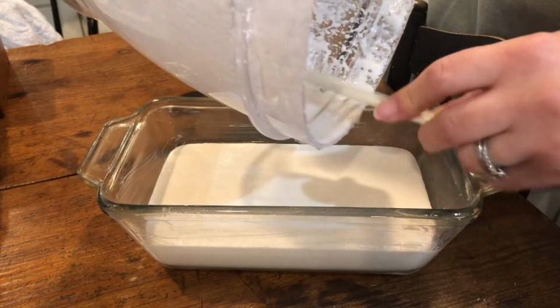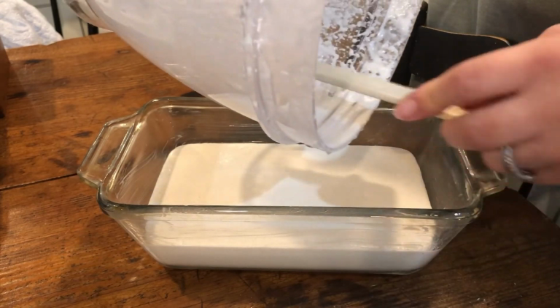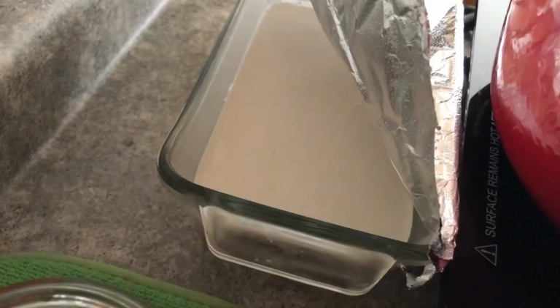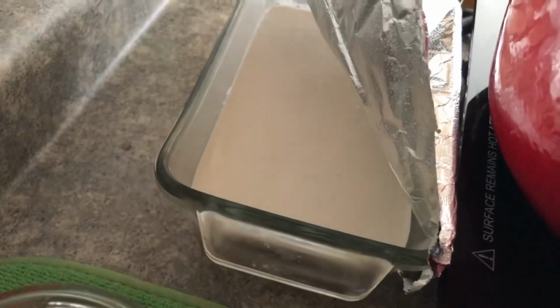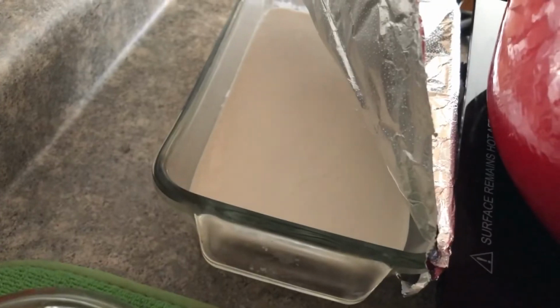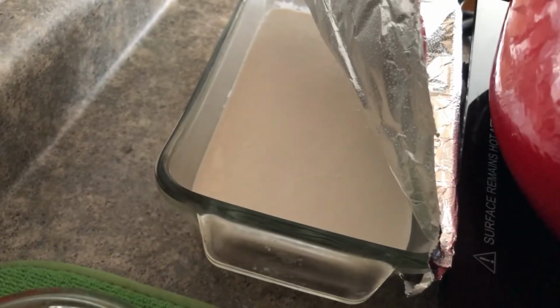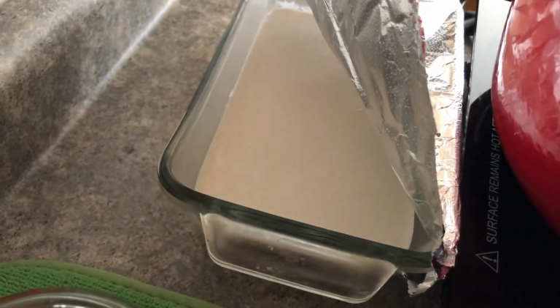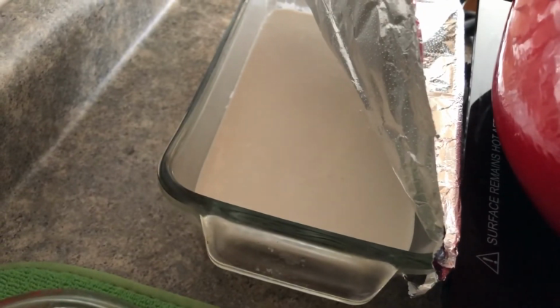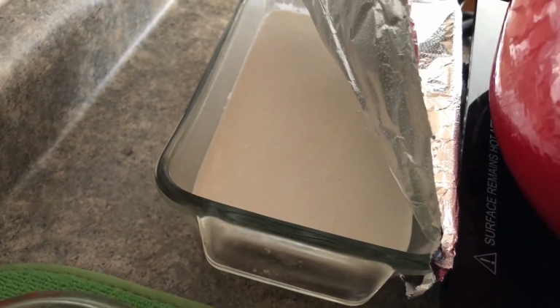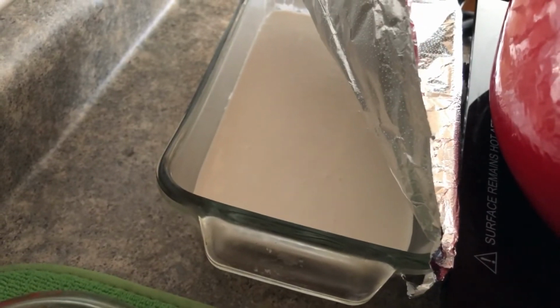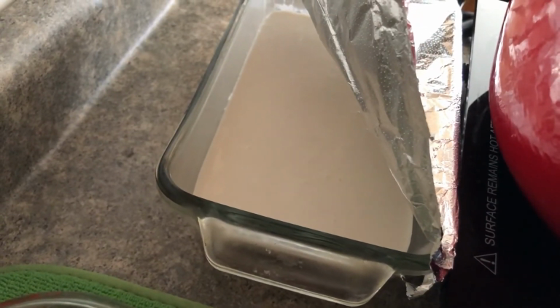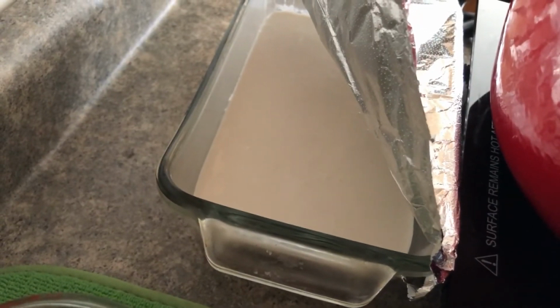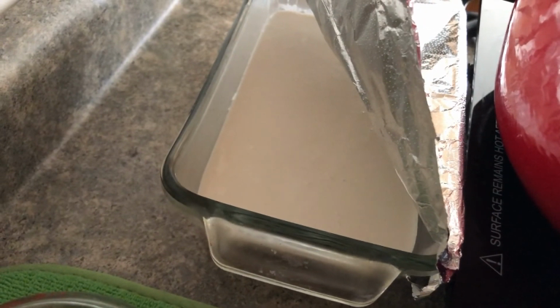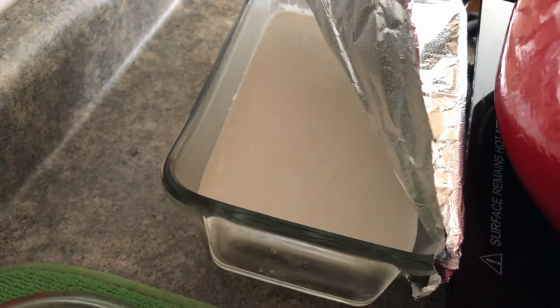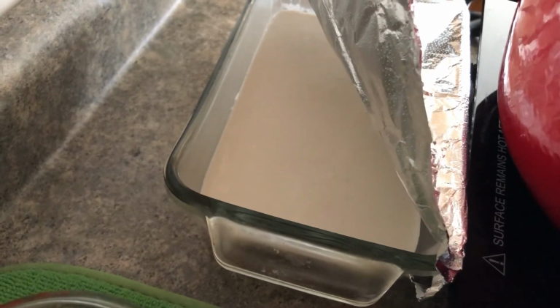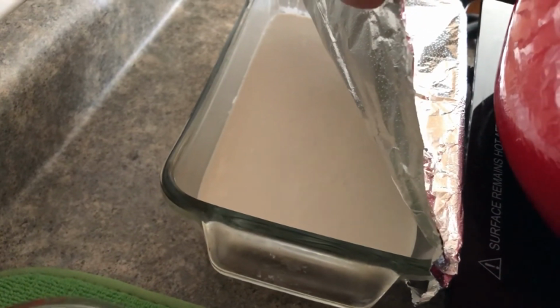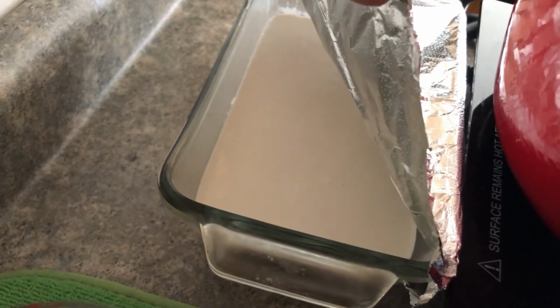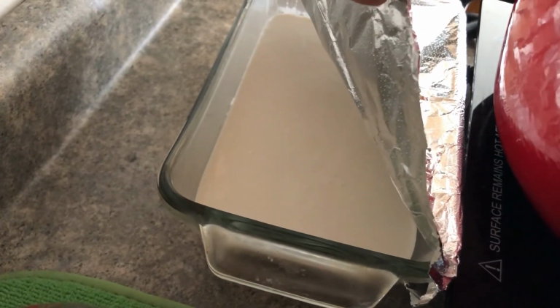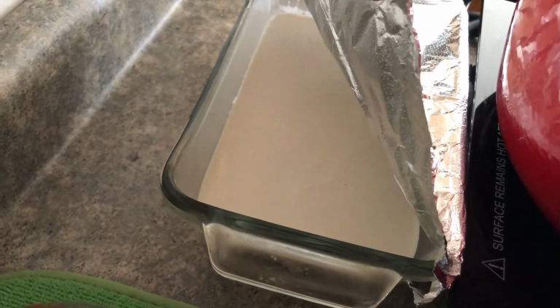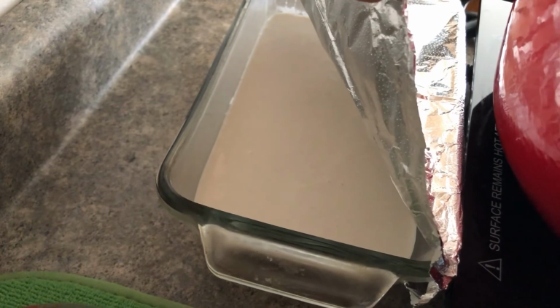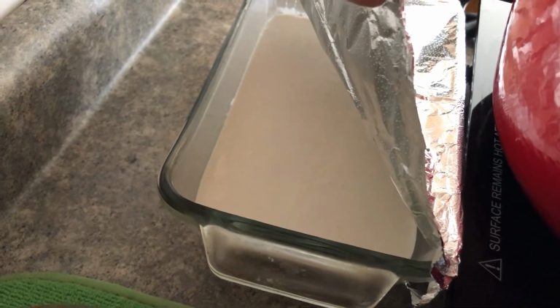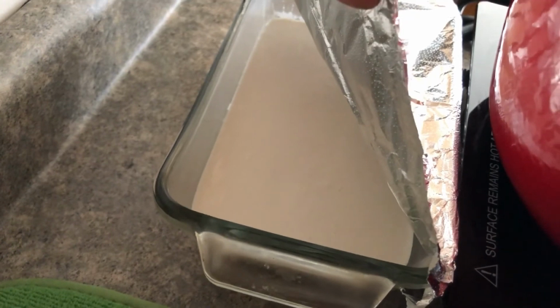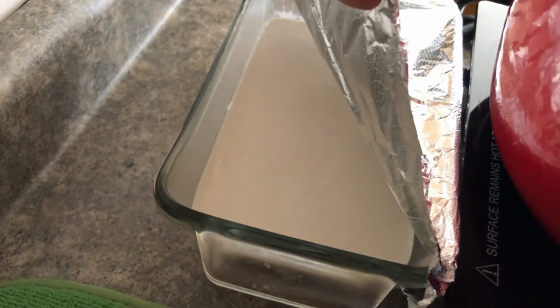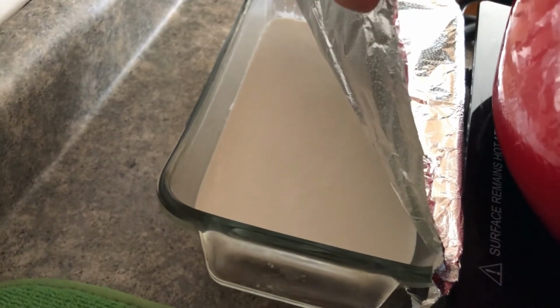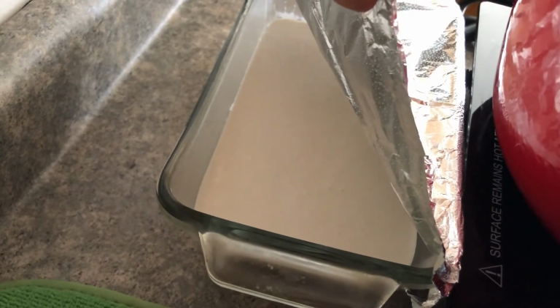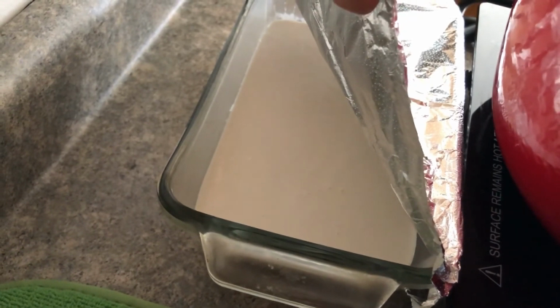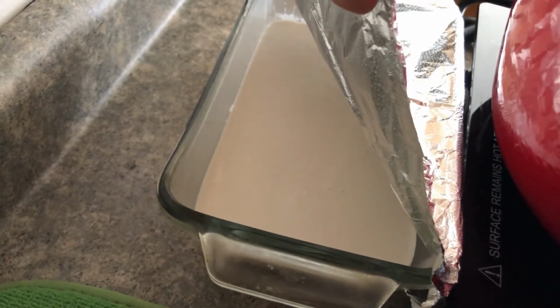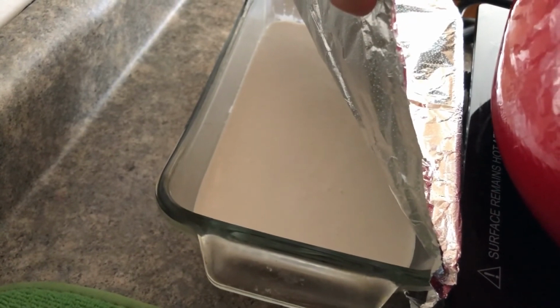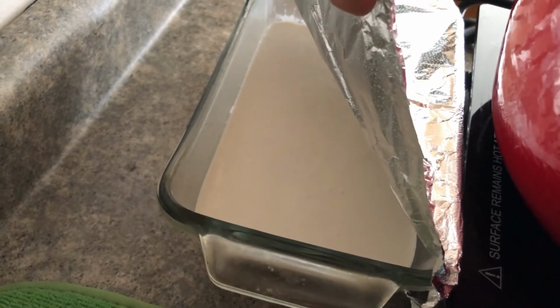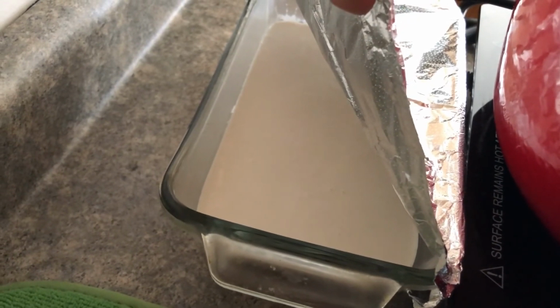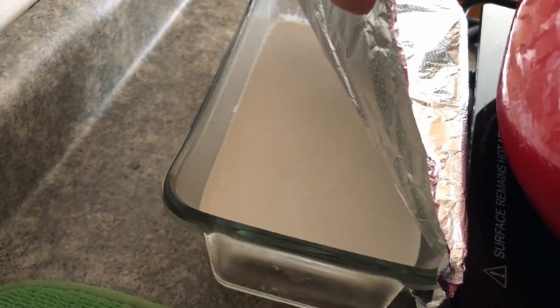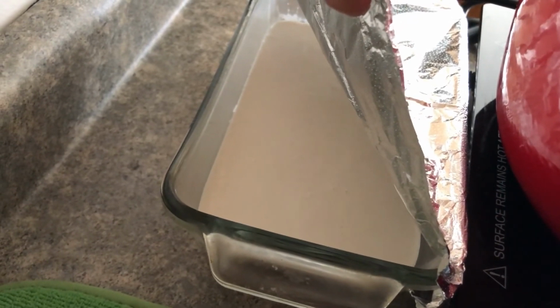Let it rise until it's double in size and then bake it at 375 for about 30 to 40 minutes.